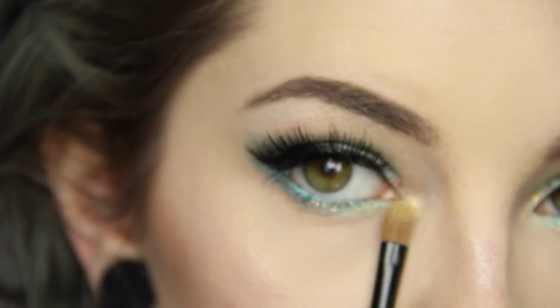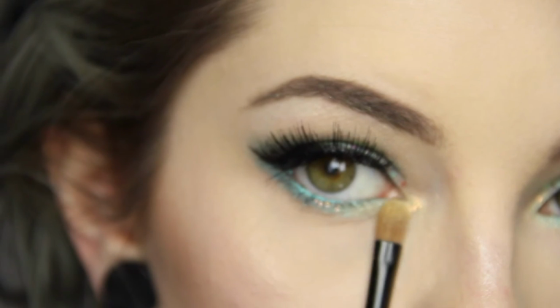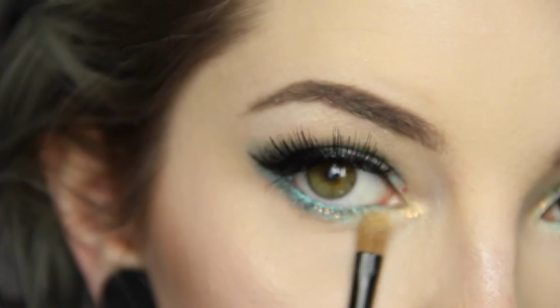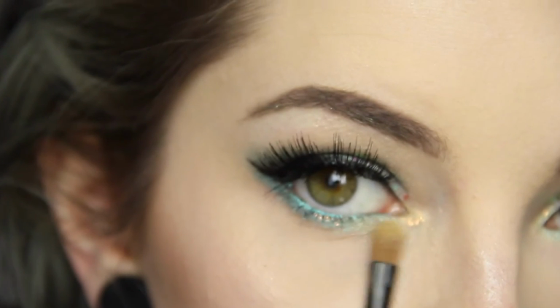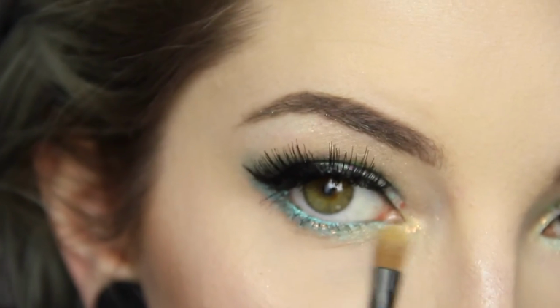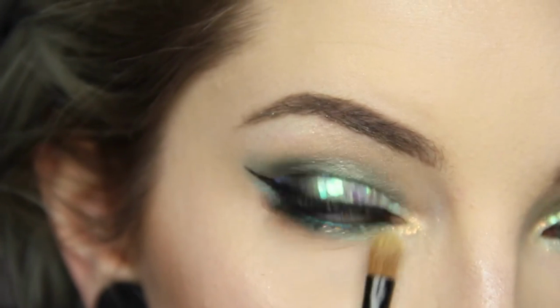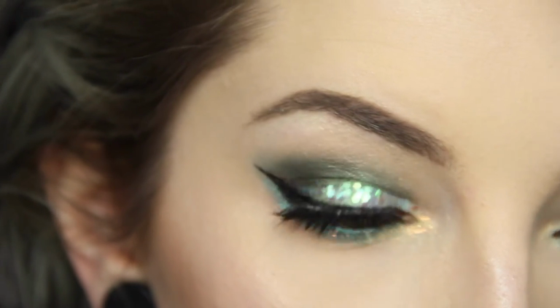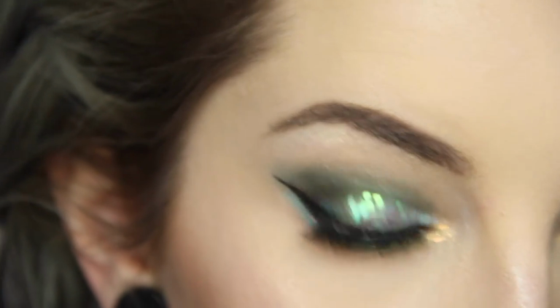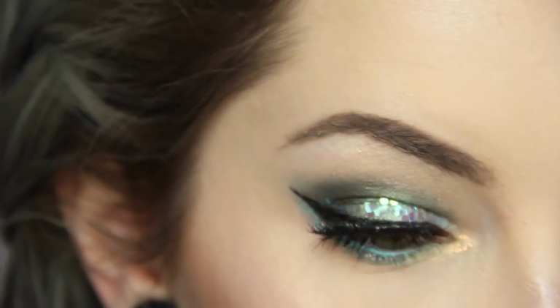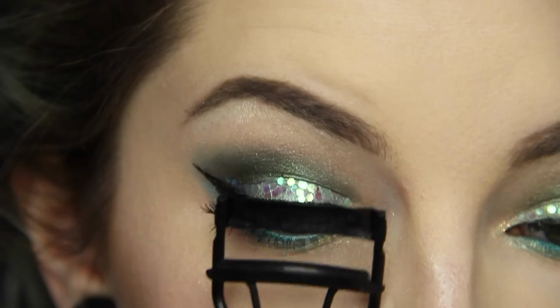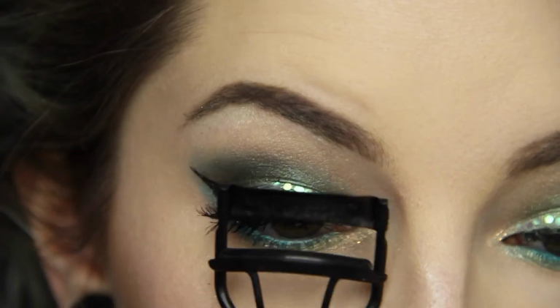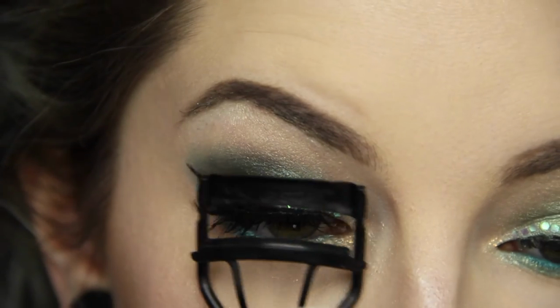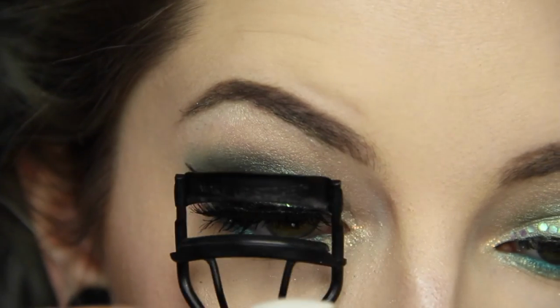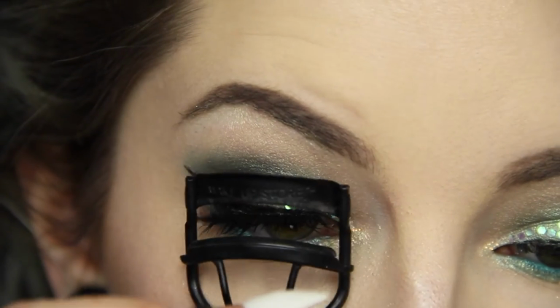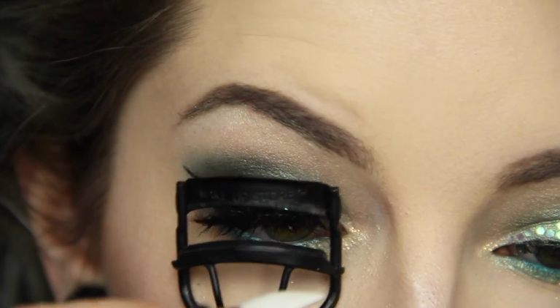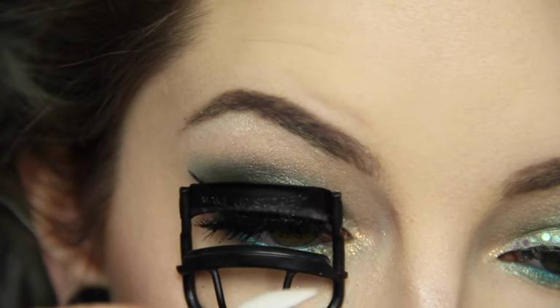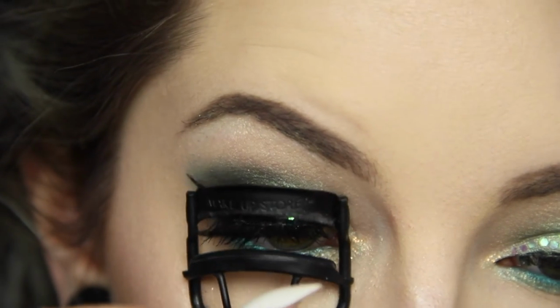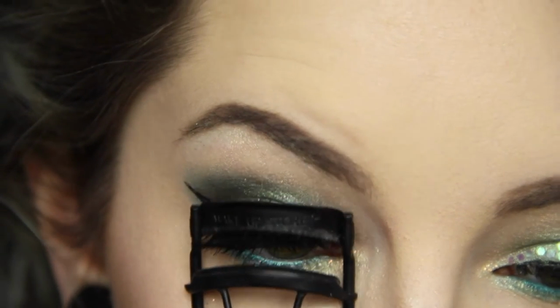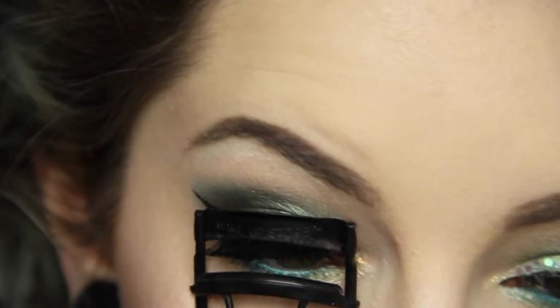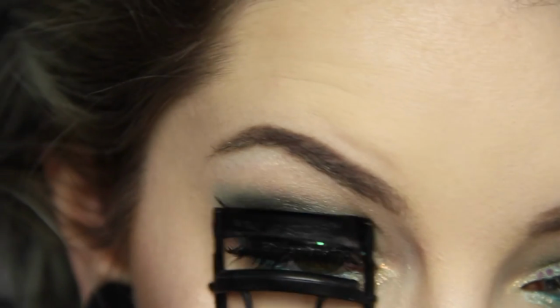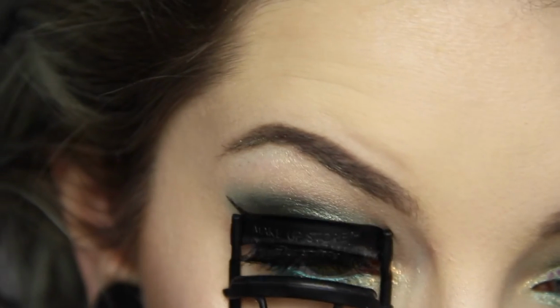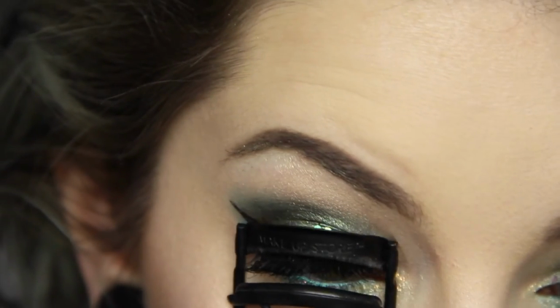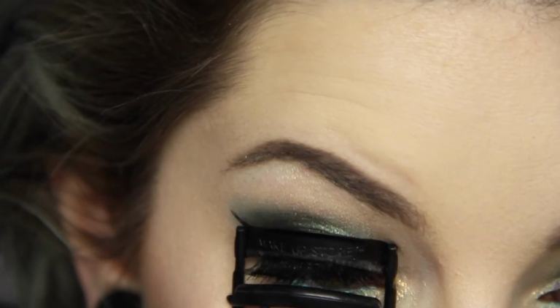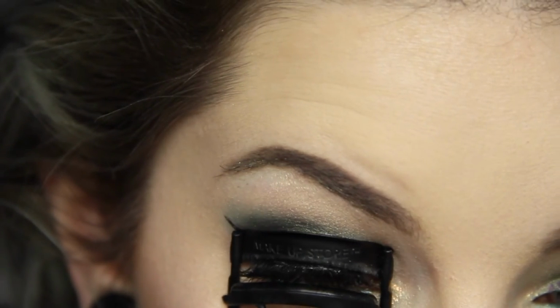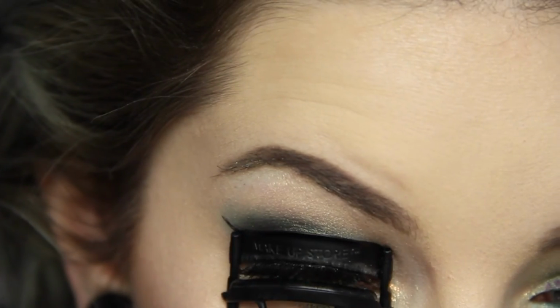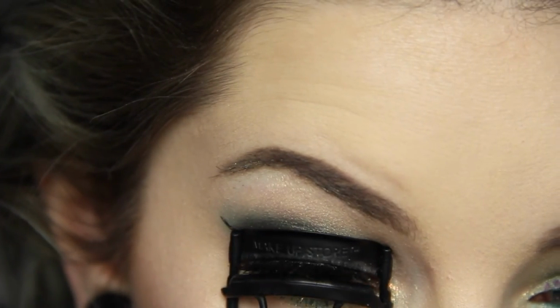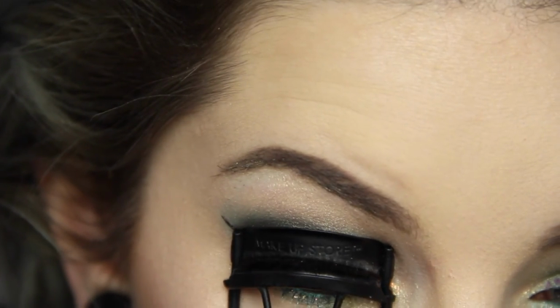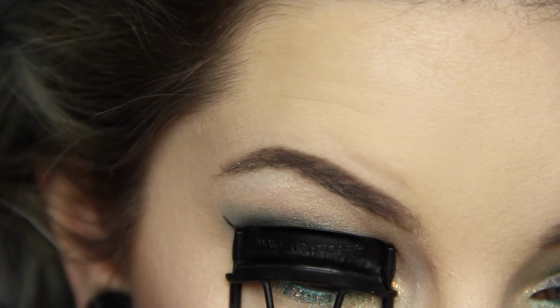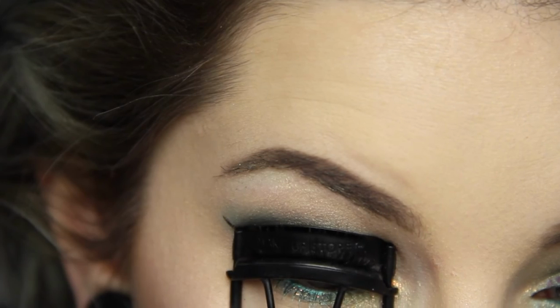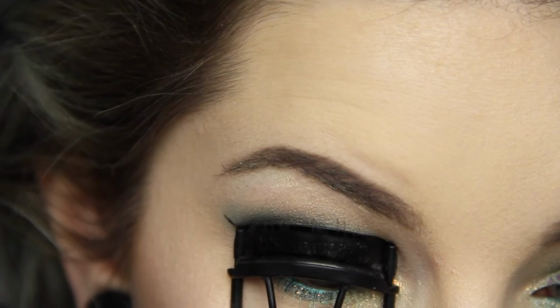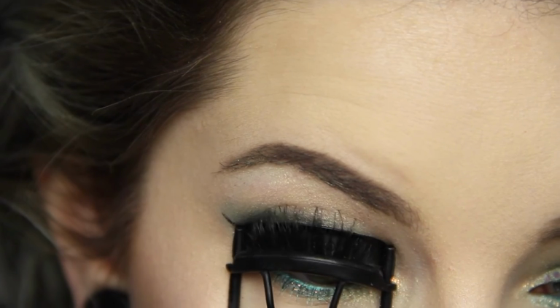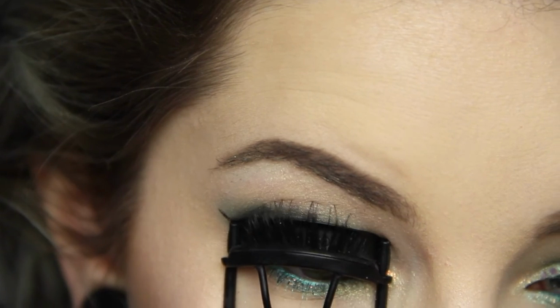When the lashes are set, I use my lash curler to gently press them together with my own lashes for a more put-together result.